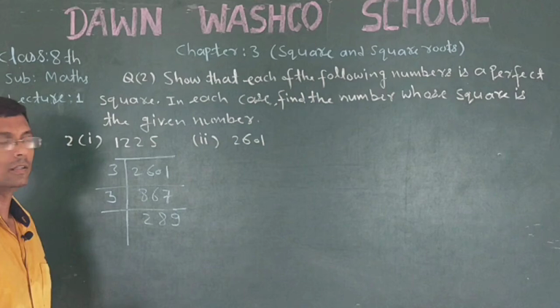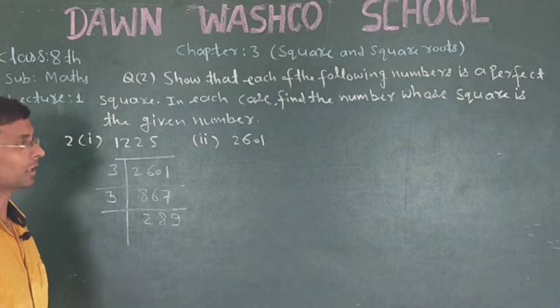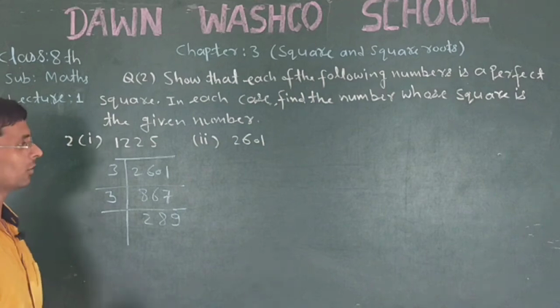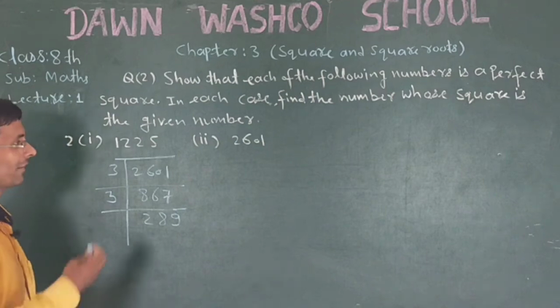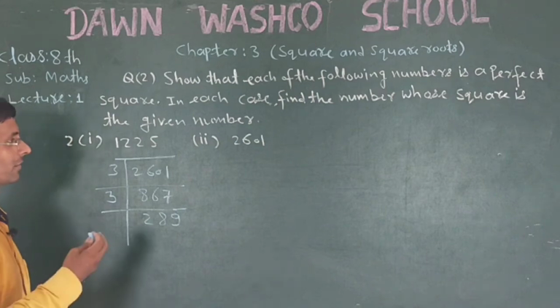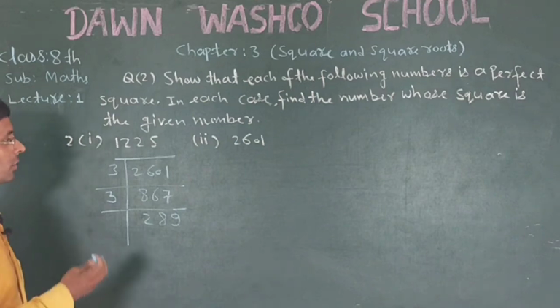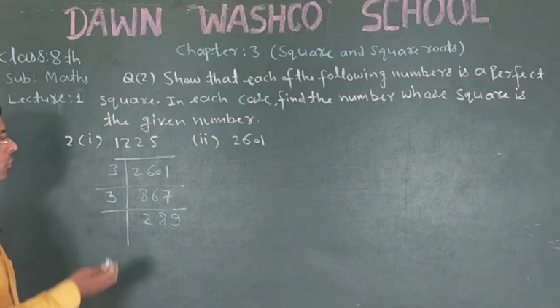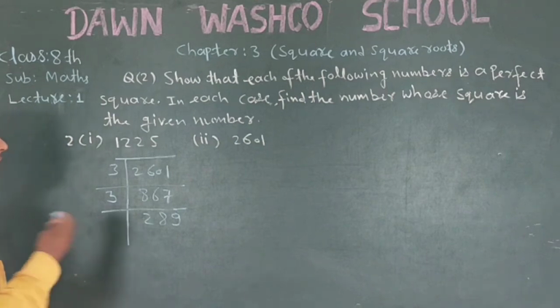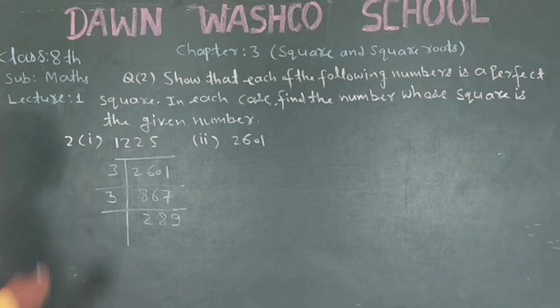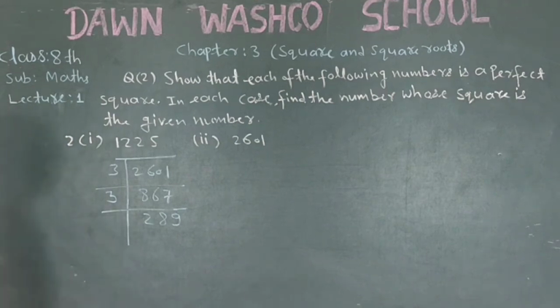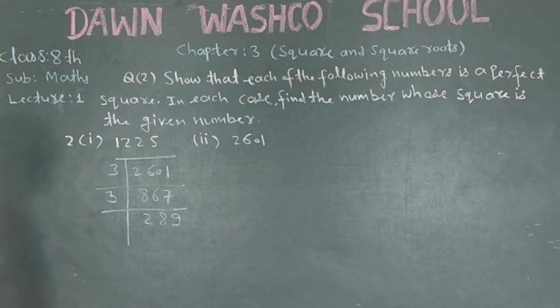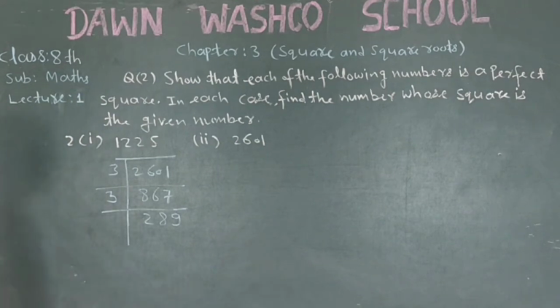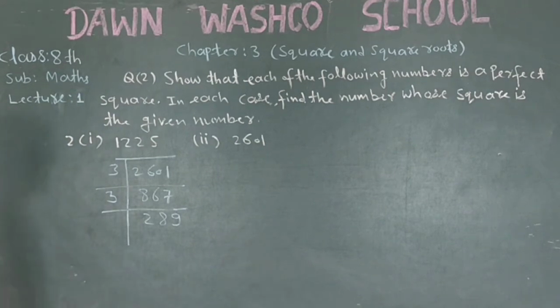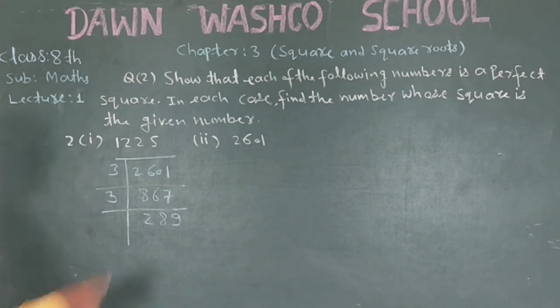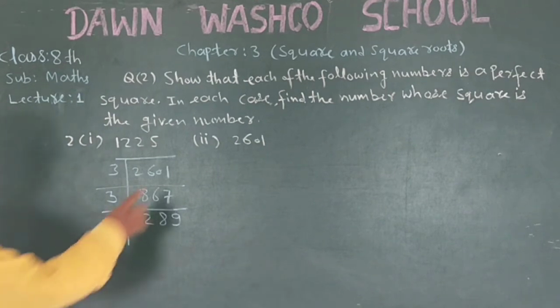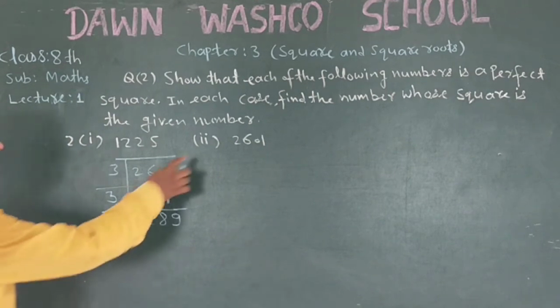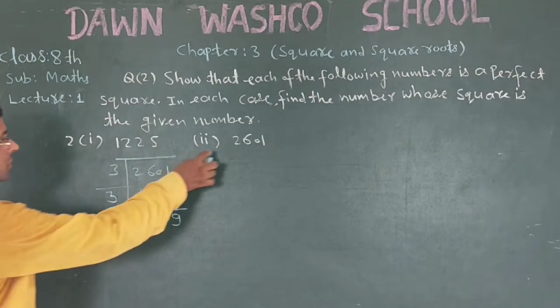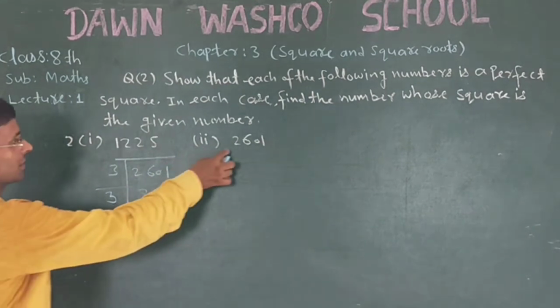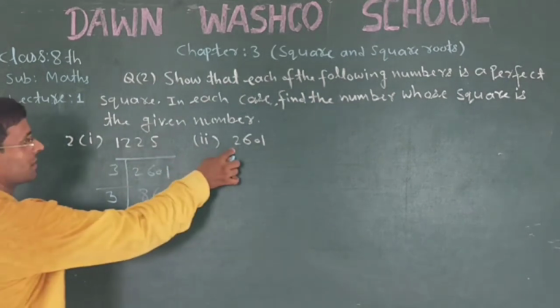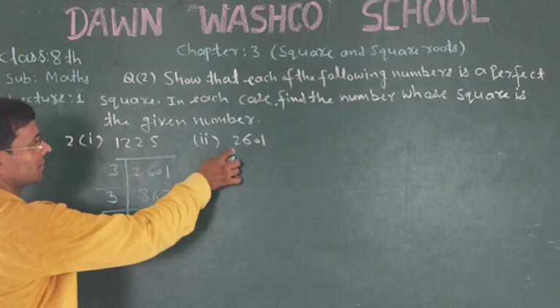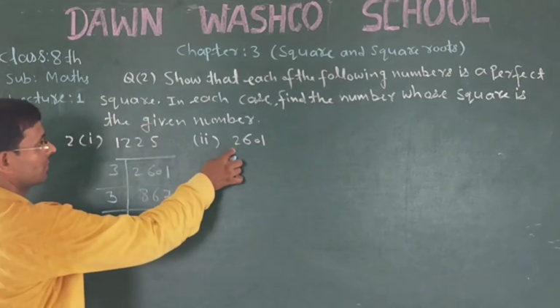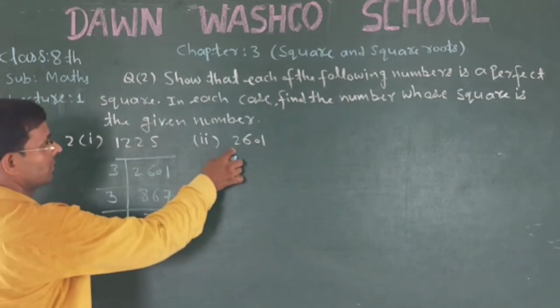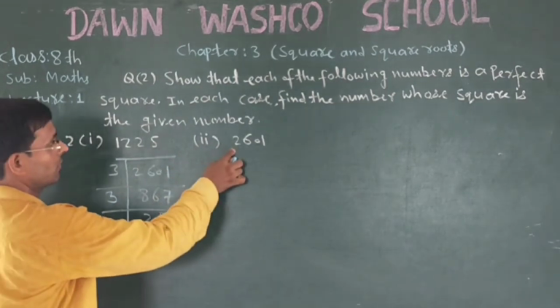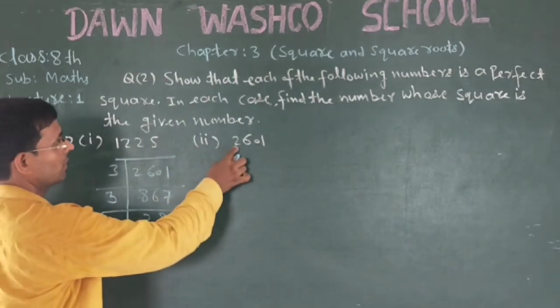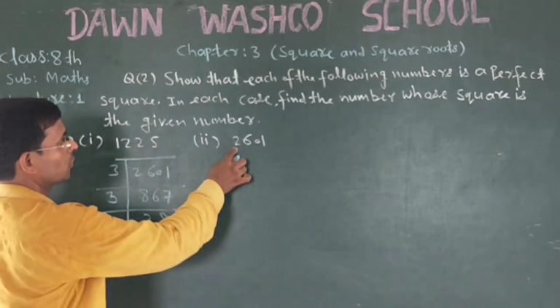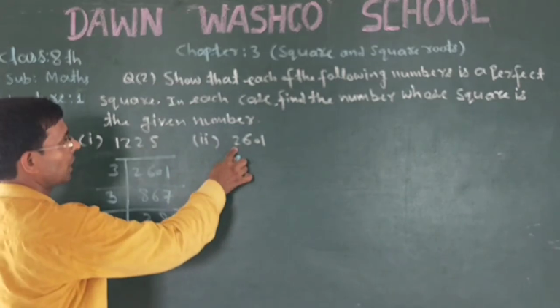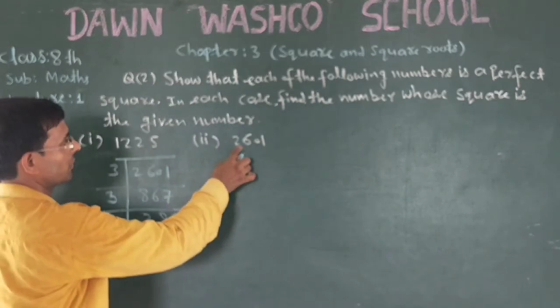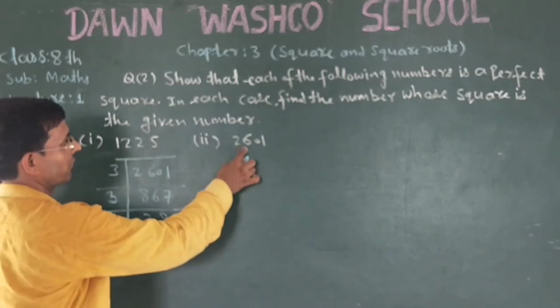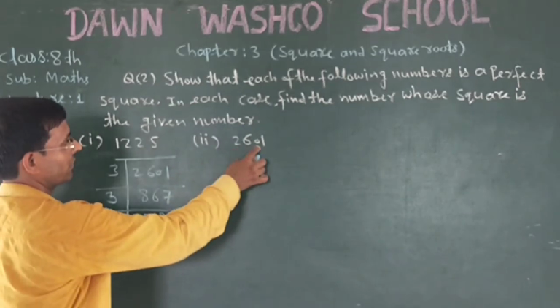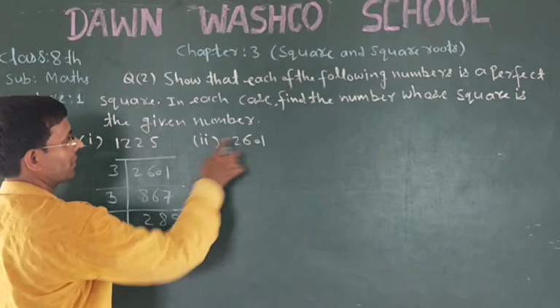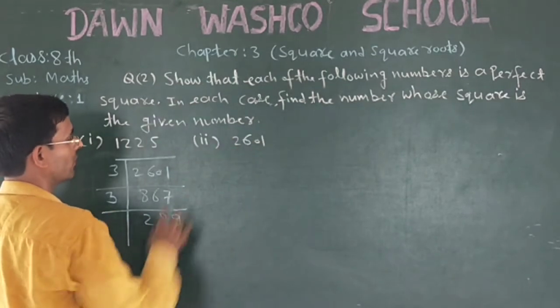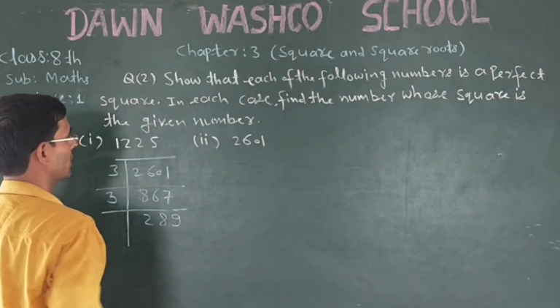Now let's move on to the second question. The second question is: 1, 2, 3, 6, 100, 1.